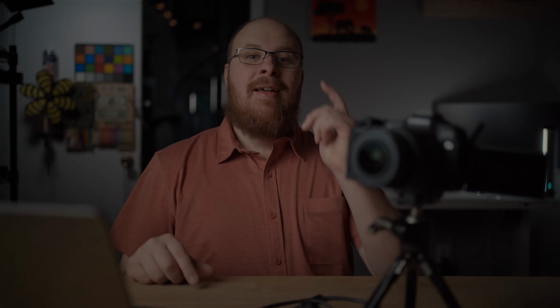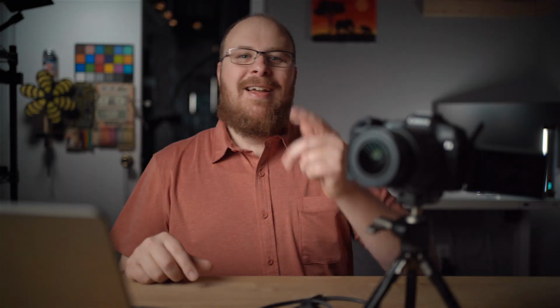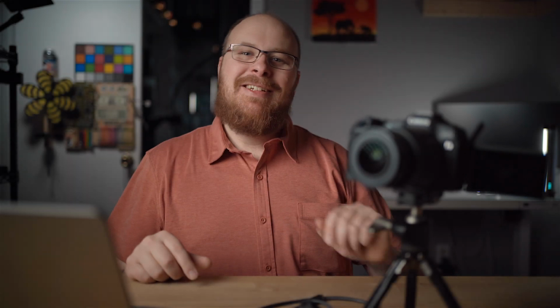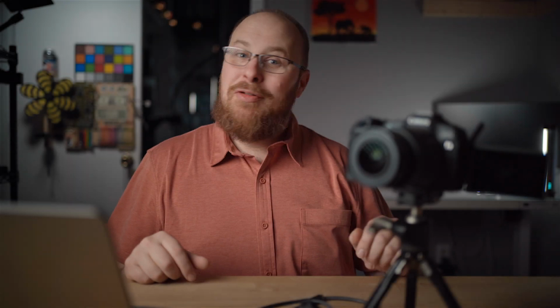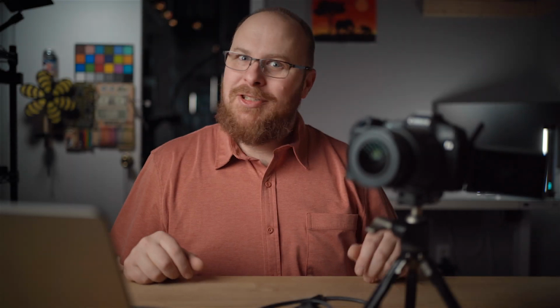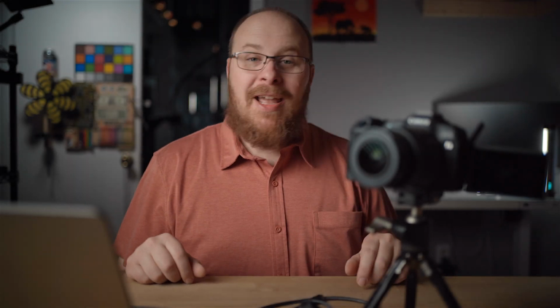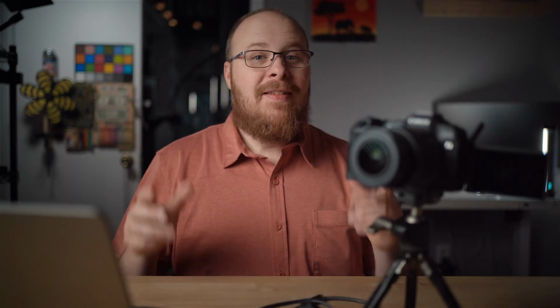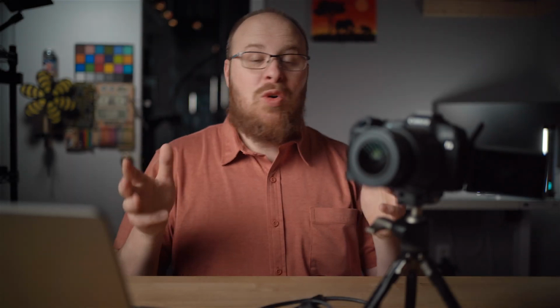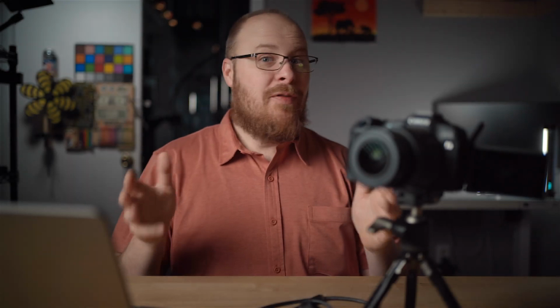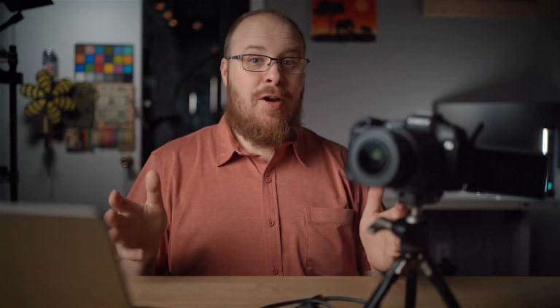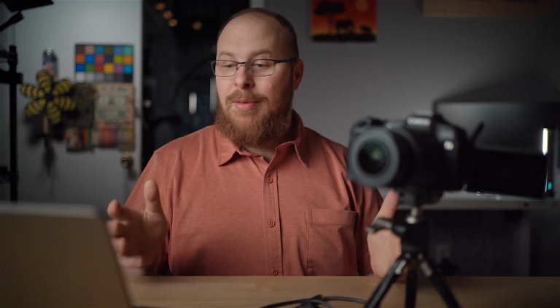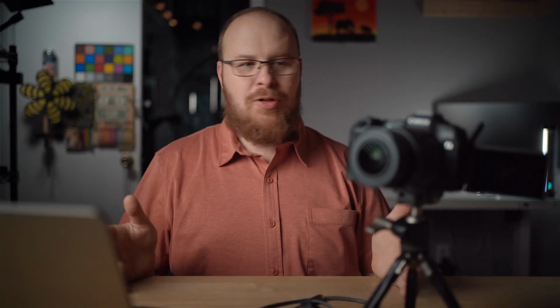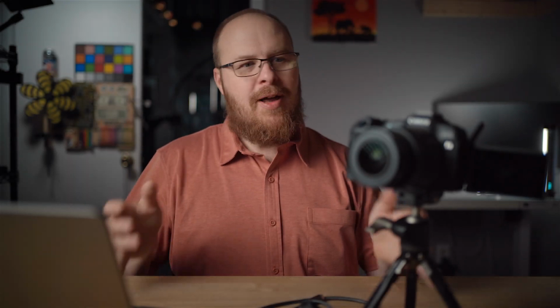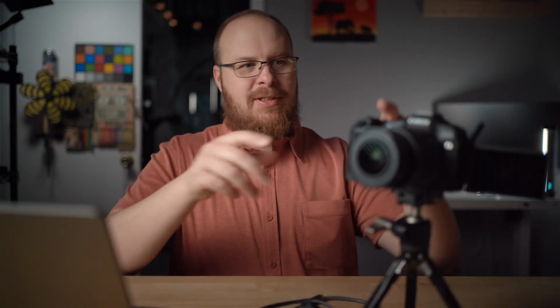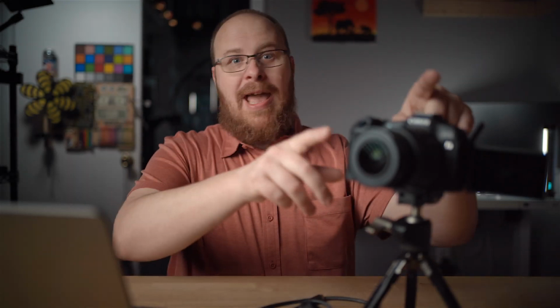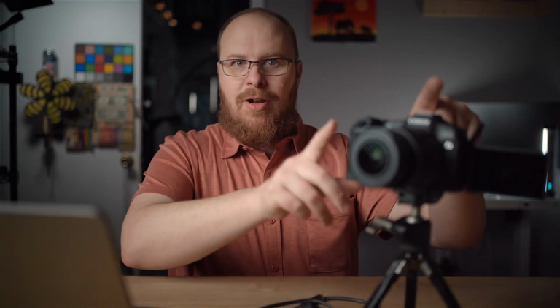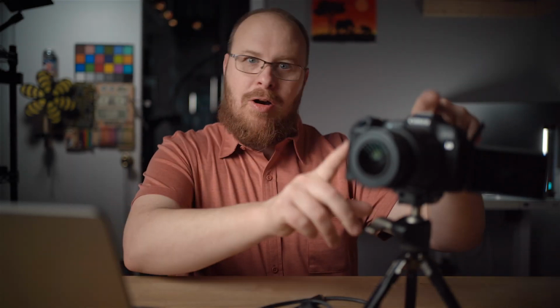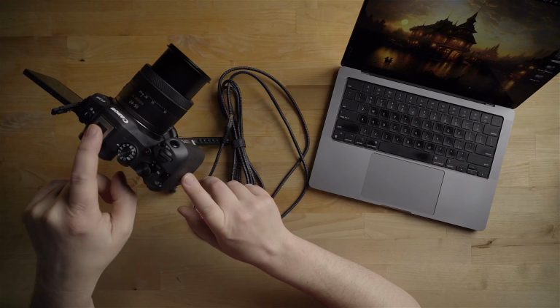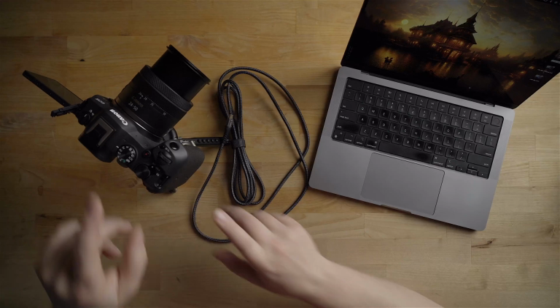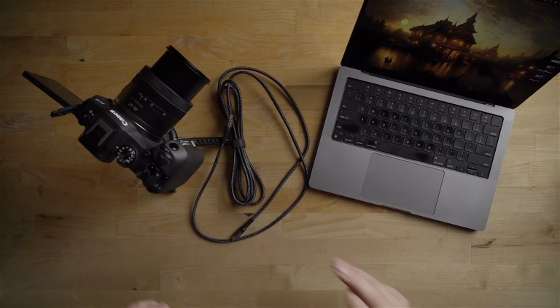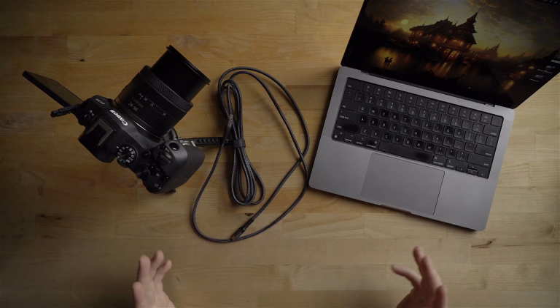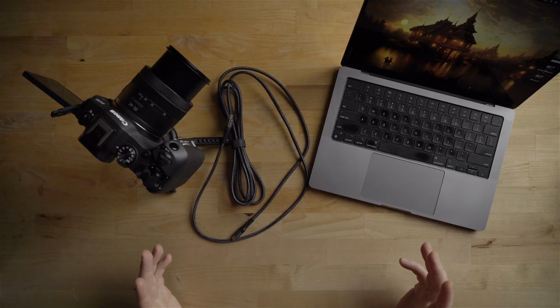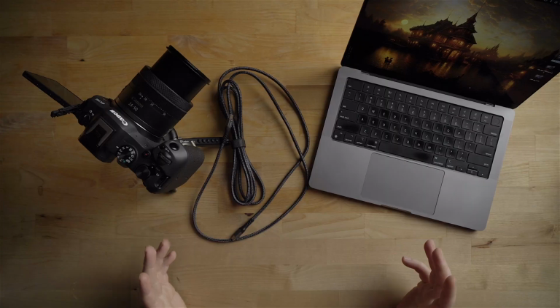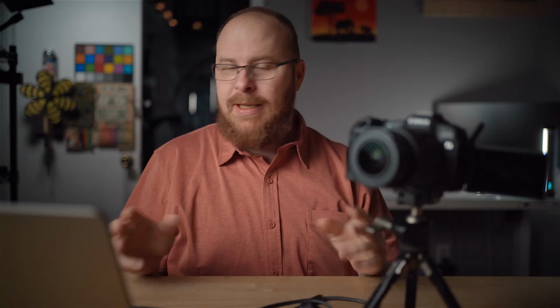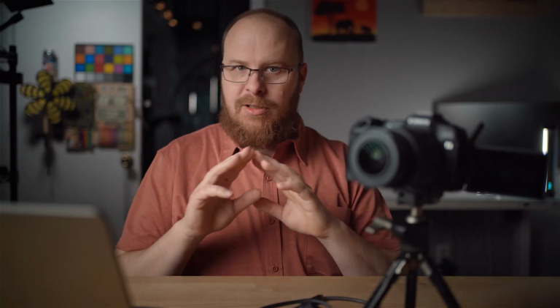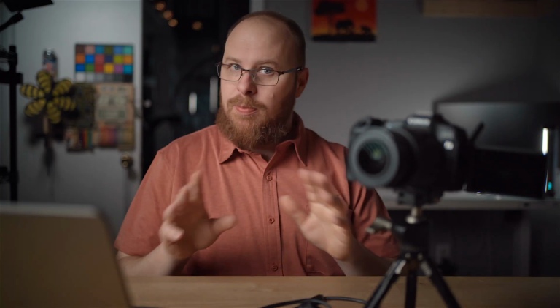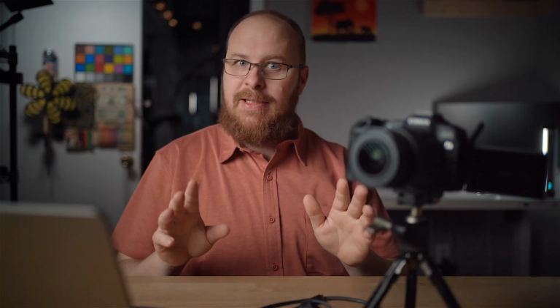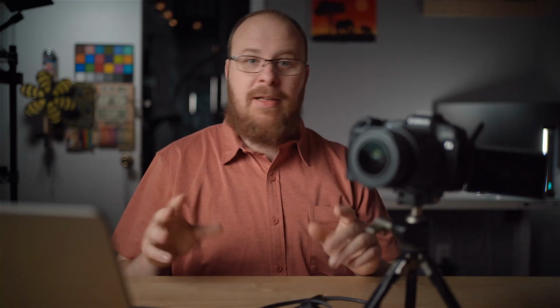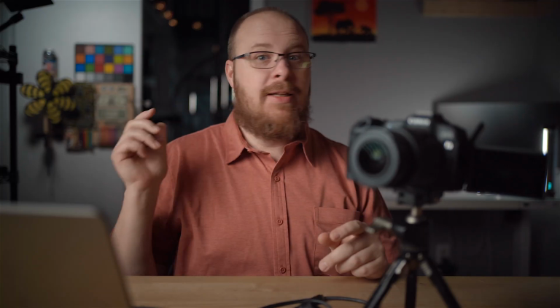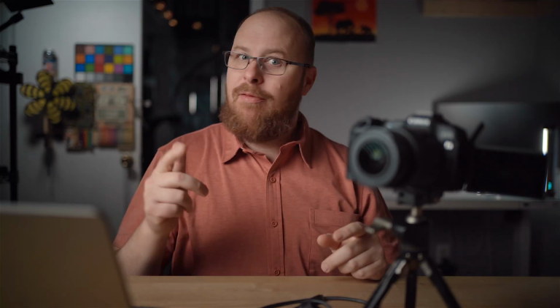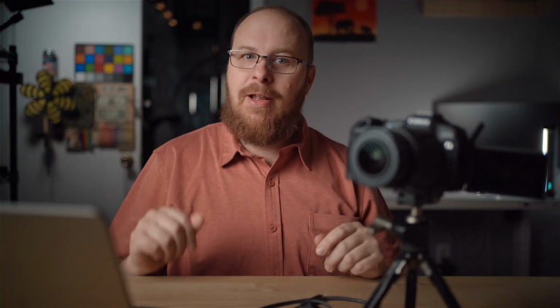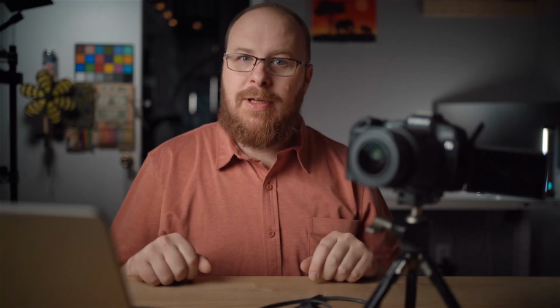Hey guys, how's it going? It's Jay, and in this quick video I'm going to show you how to use the Canon R8 as a webcam. It's super easy. Let's get right into it.